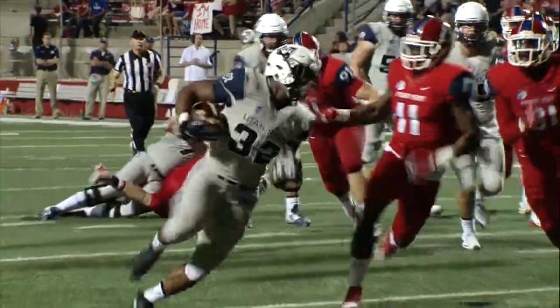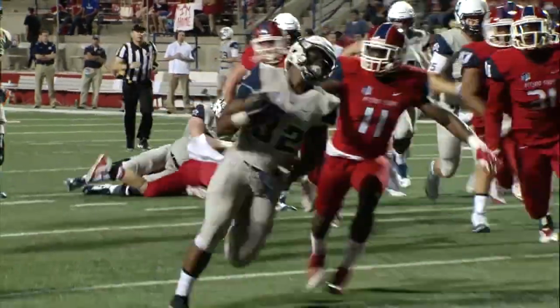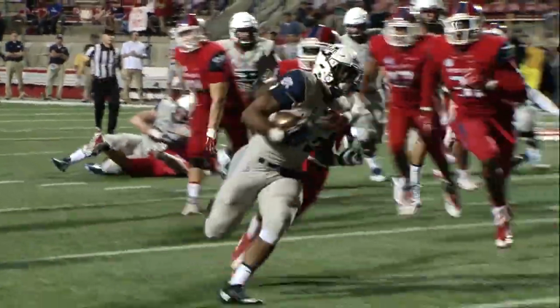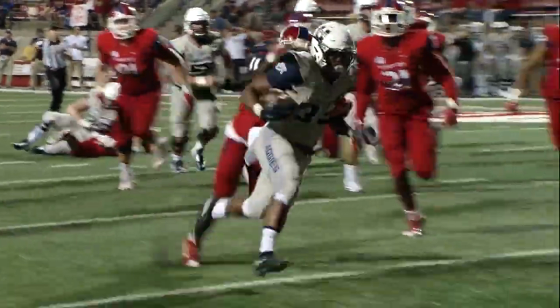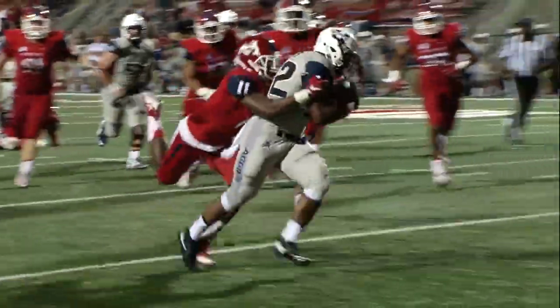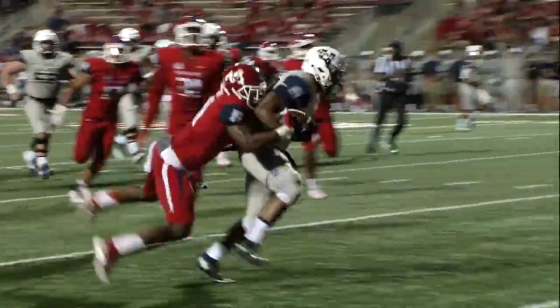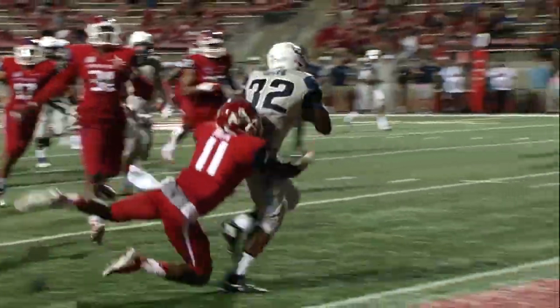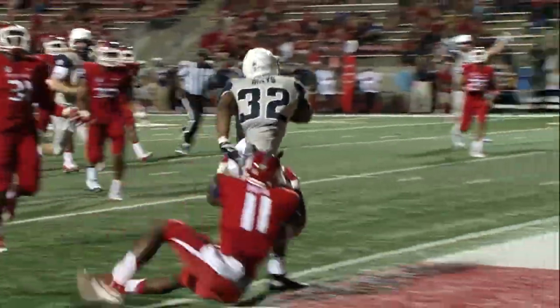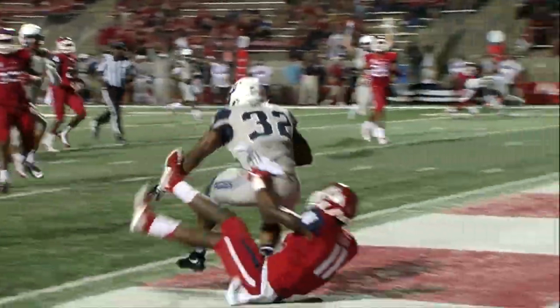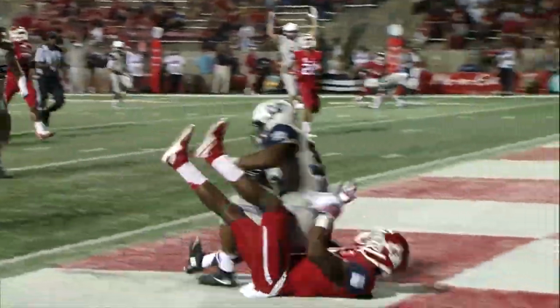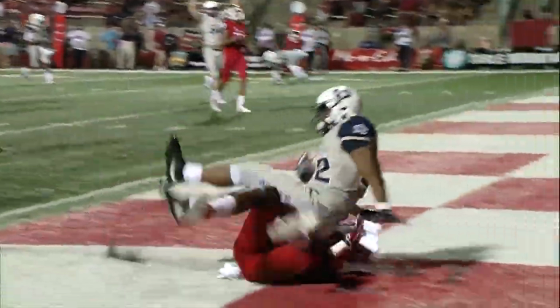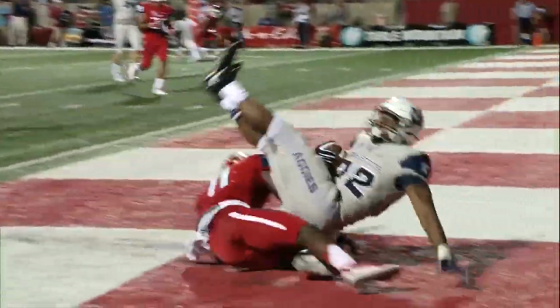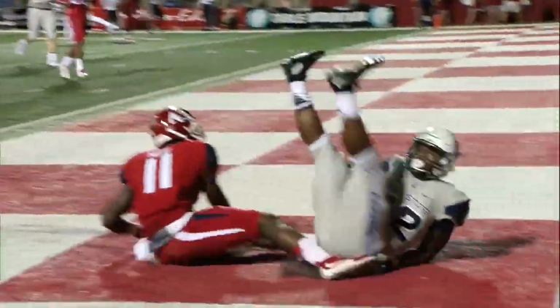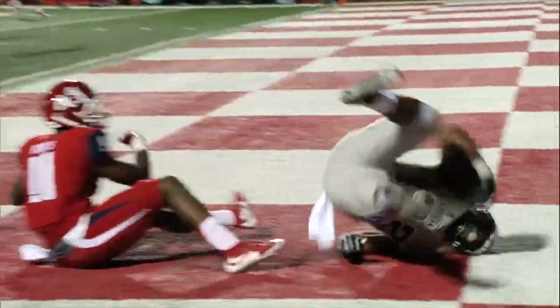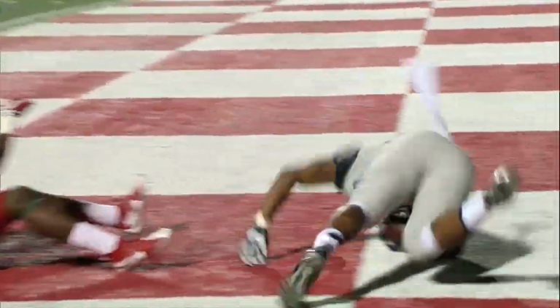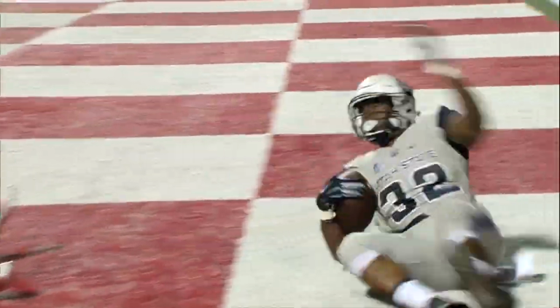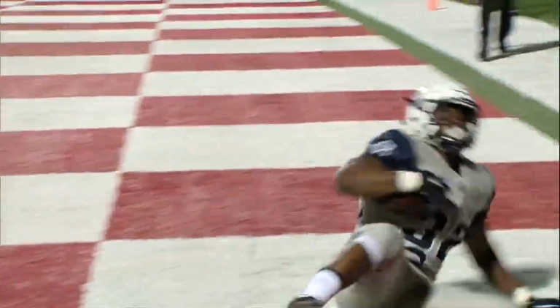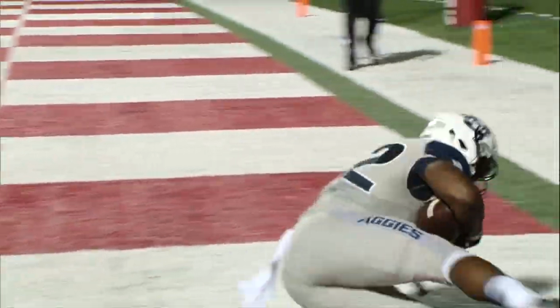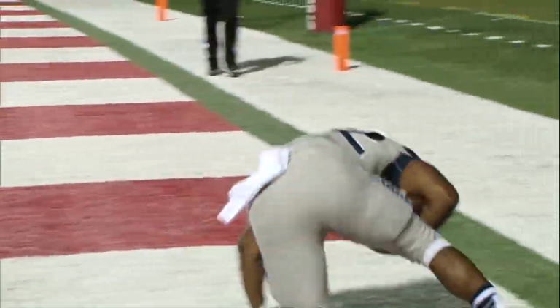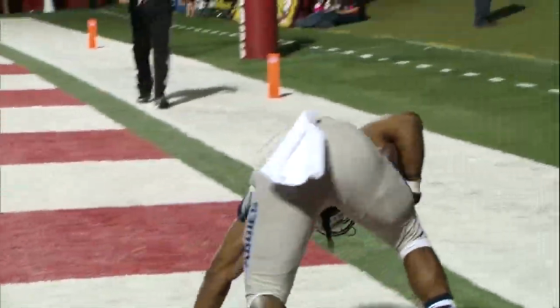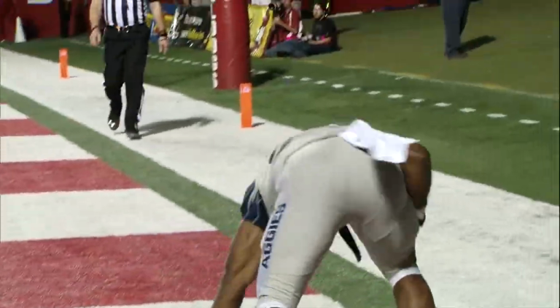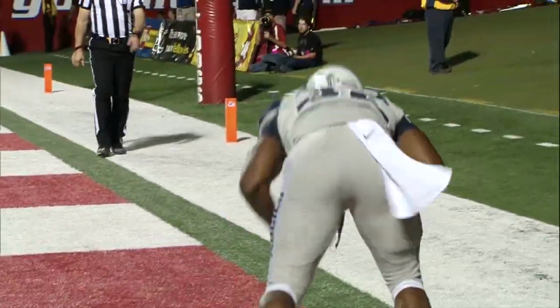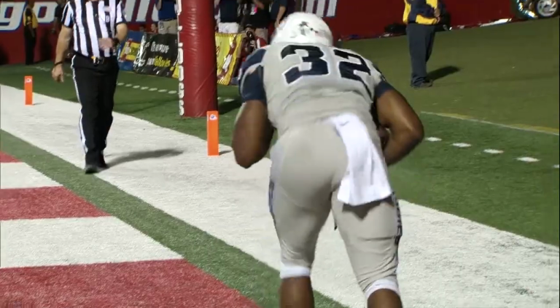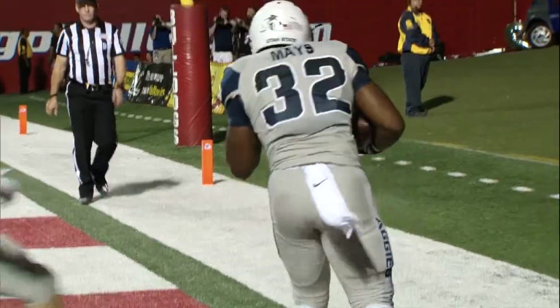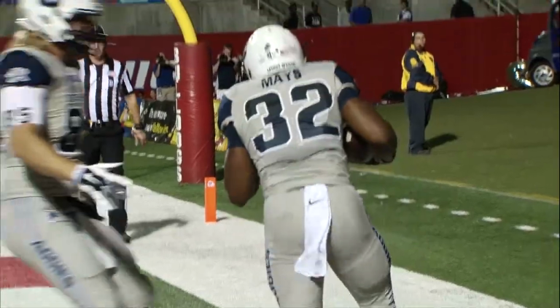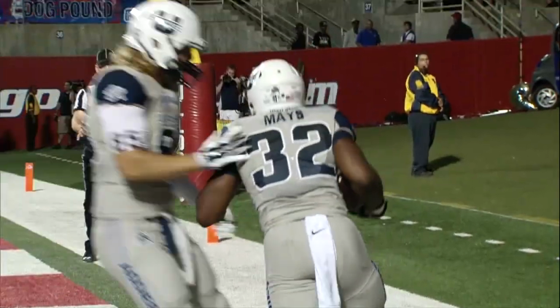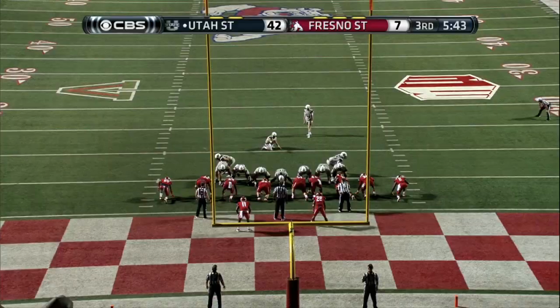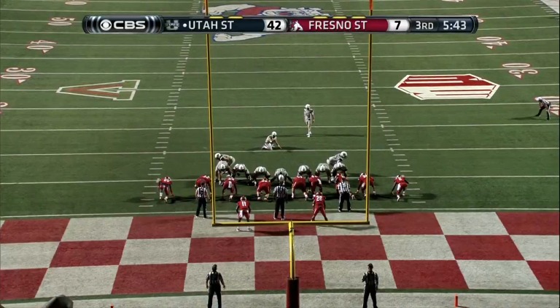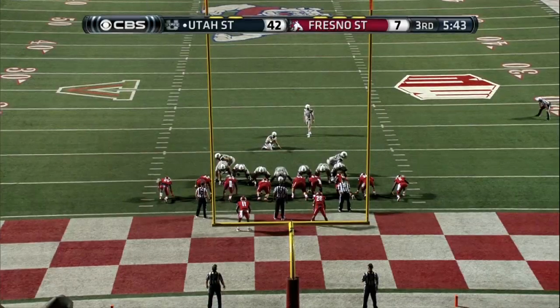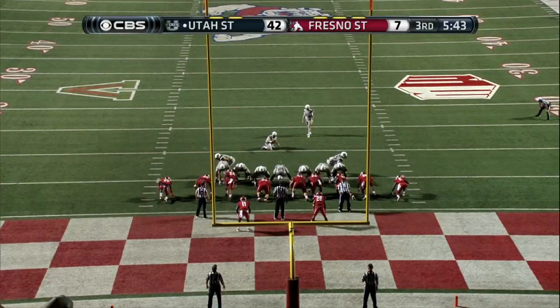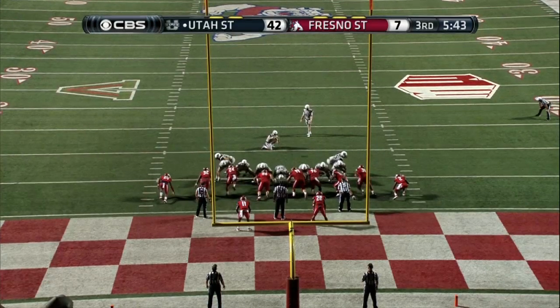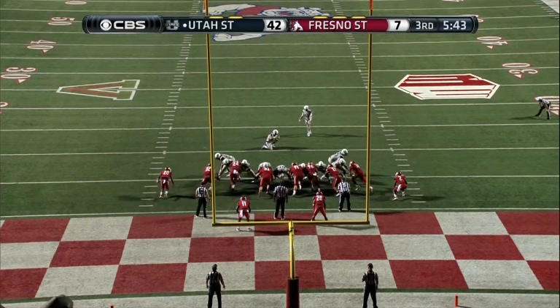At the snap, Devontae Mays again — and Mays is in the end zone.